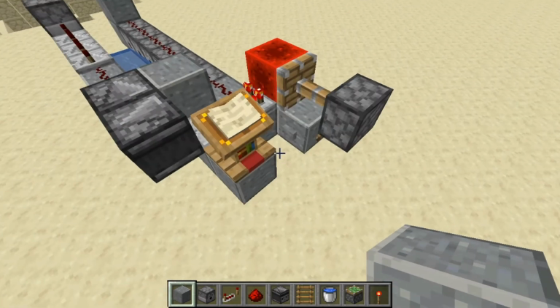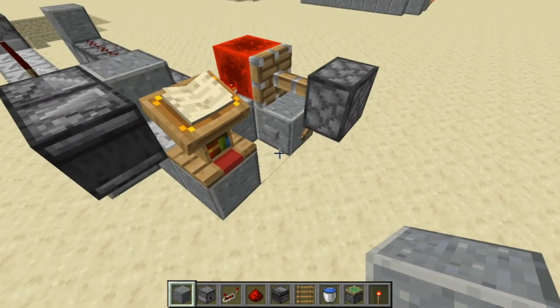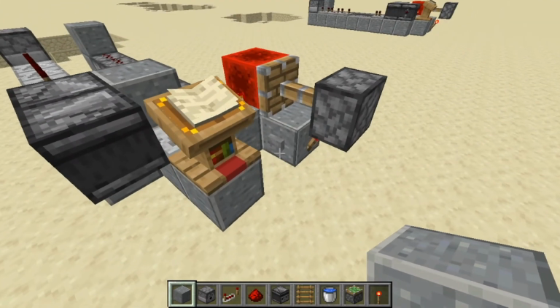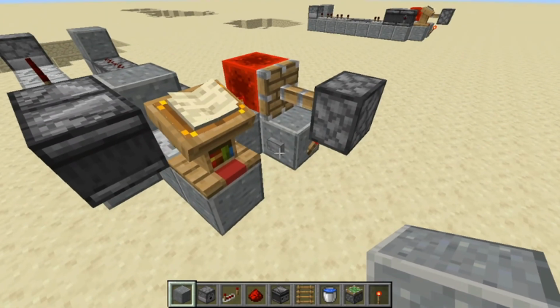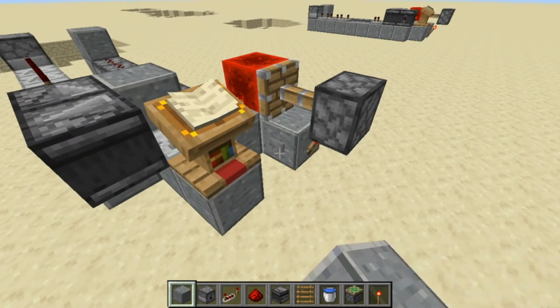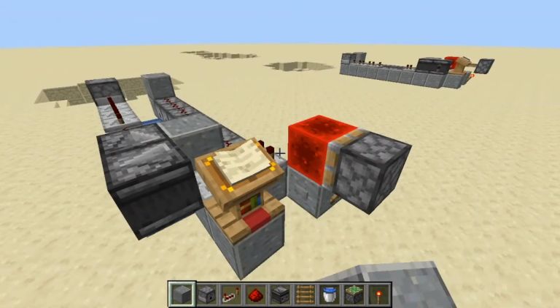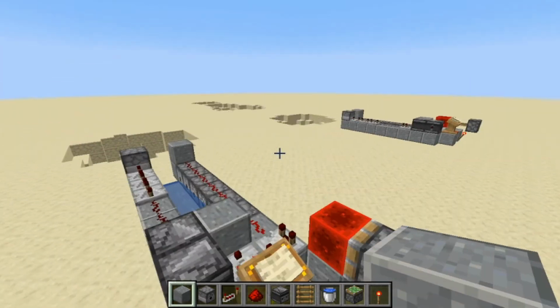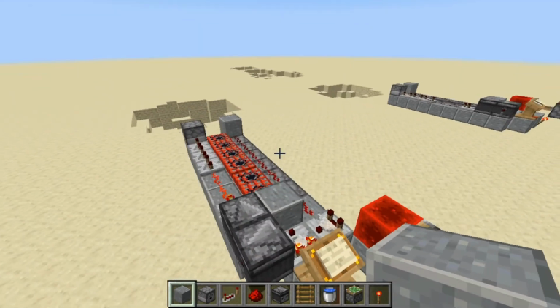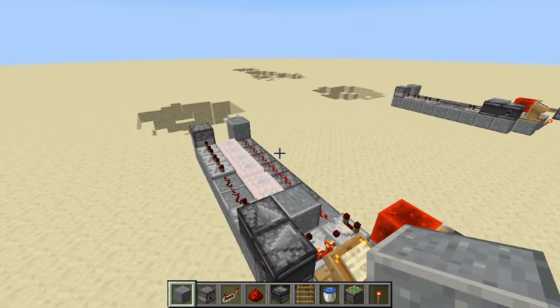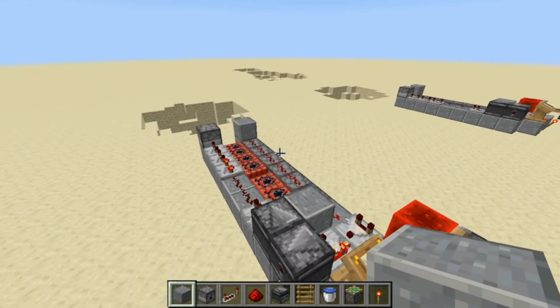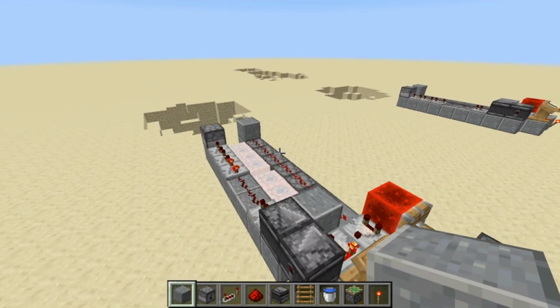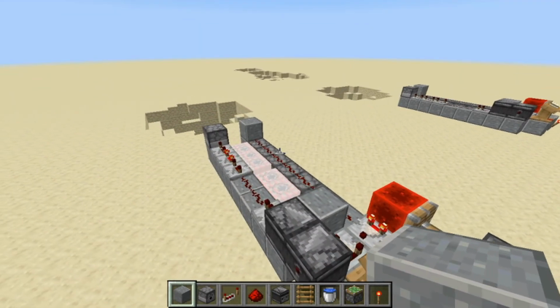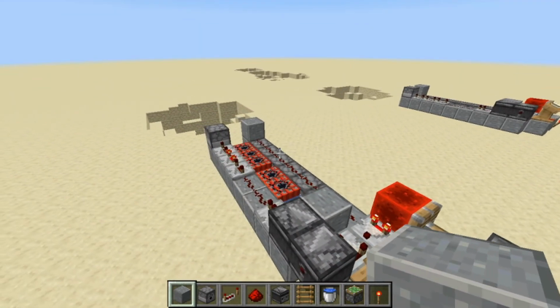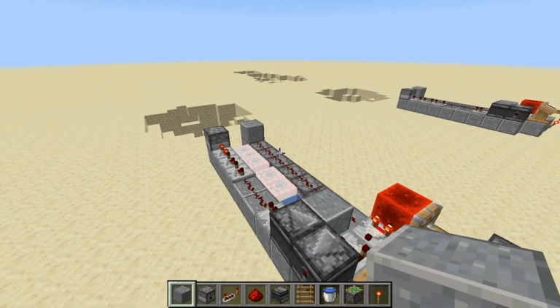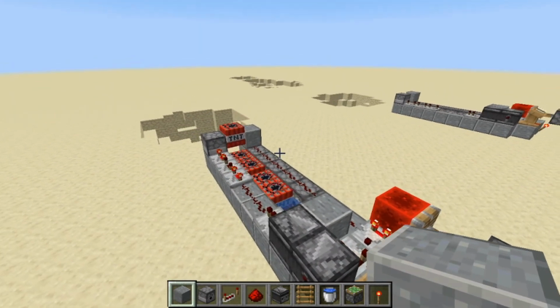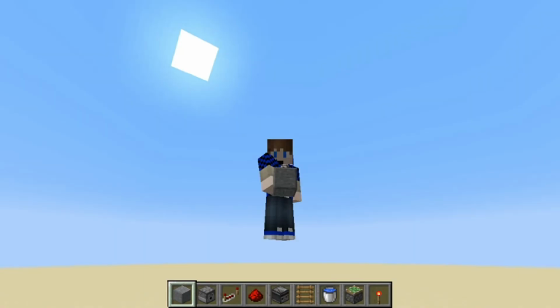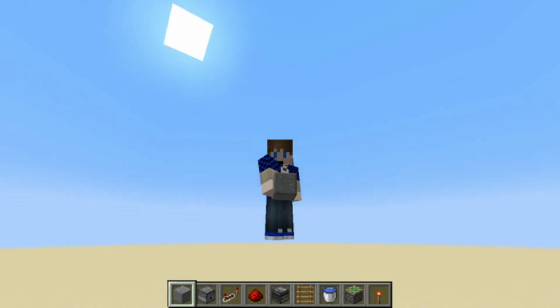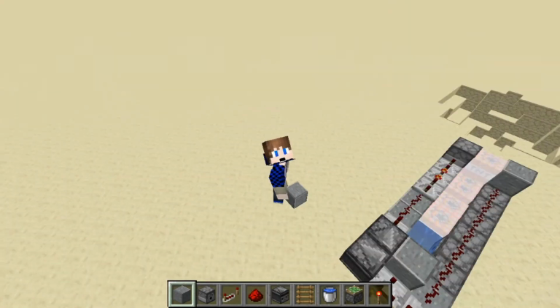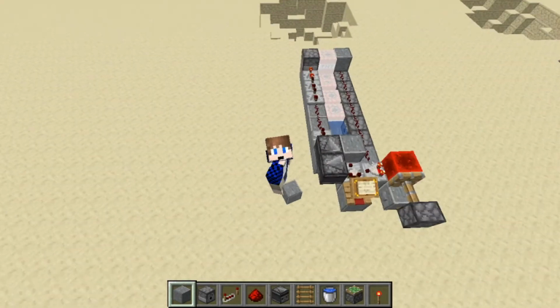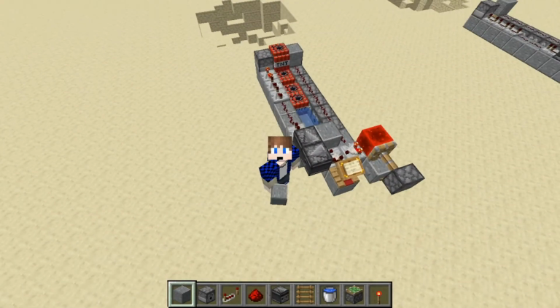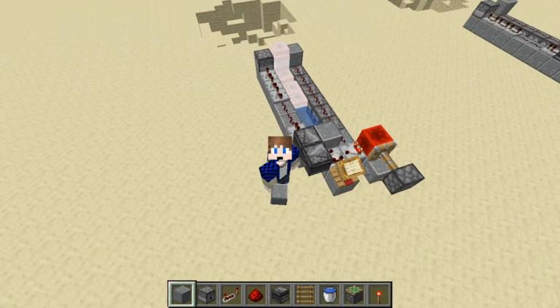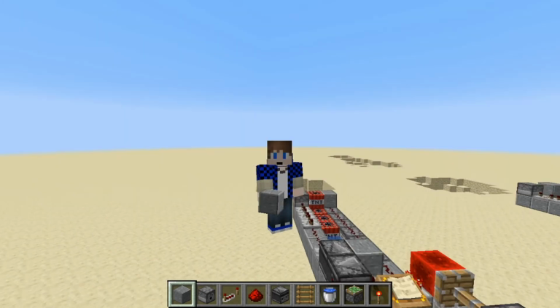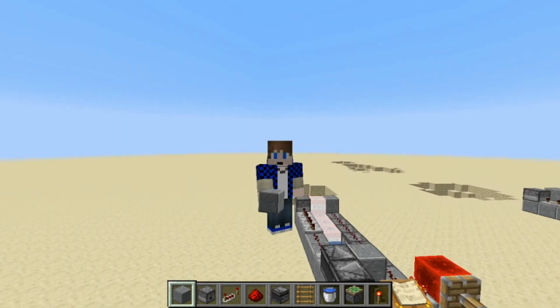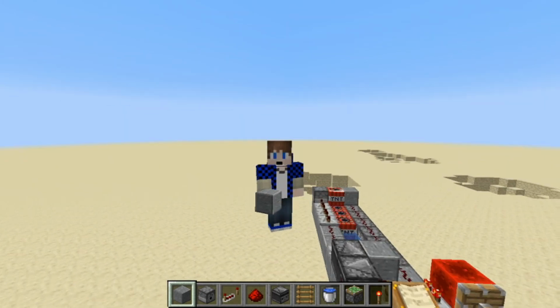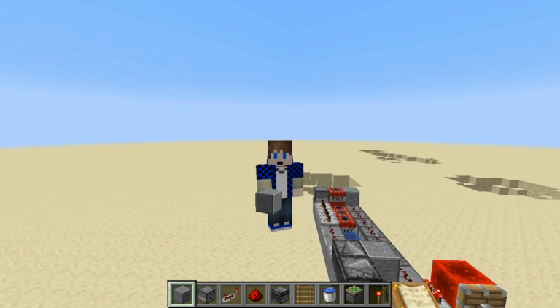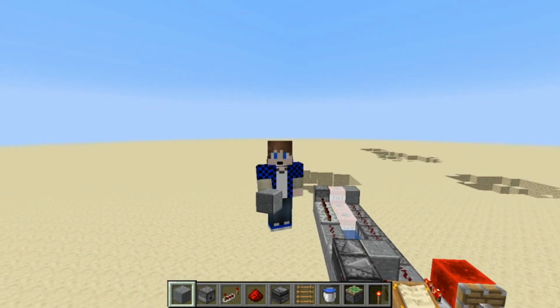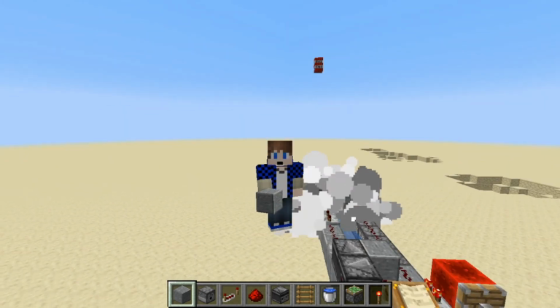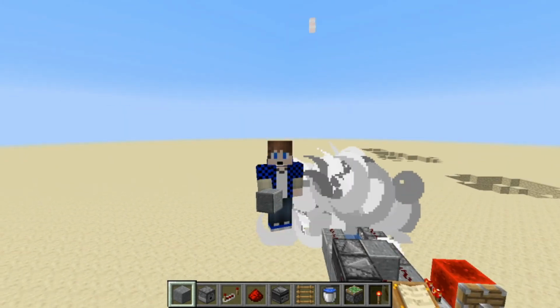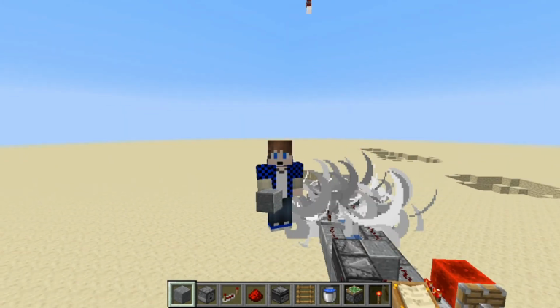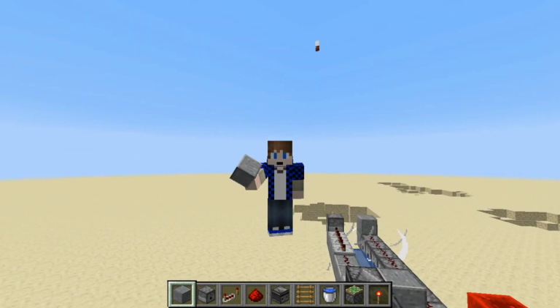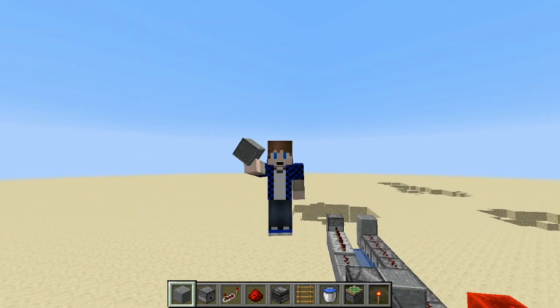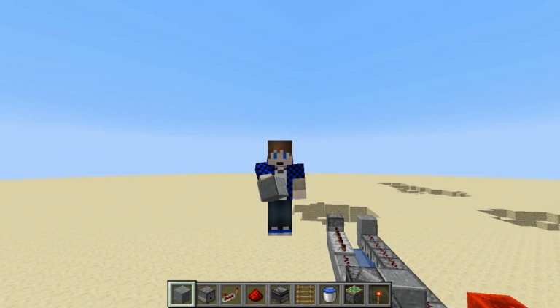So that's the whole cannon. Thanks for watching guys and I'll see you in the next TNT Cannon episode. See ya!